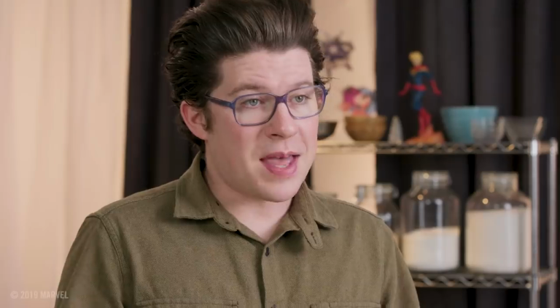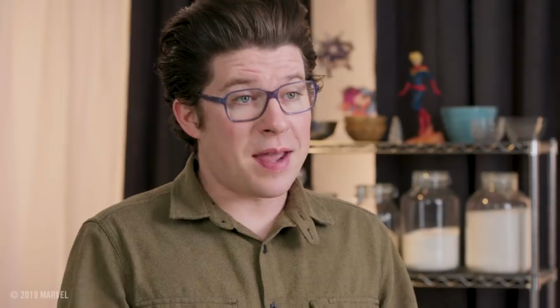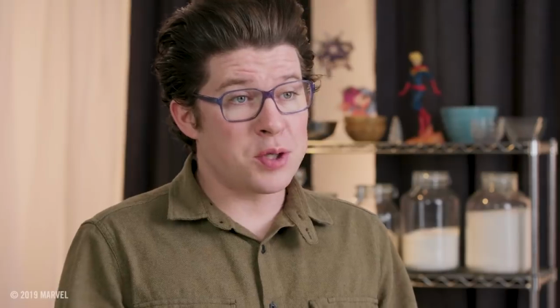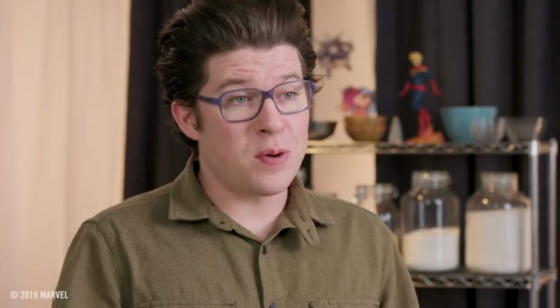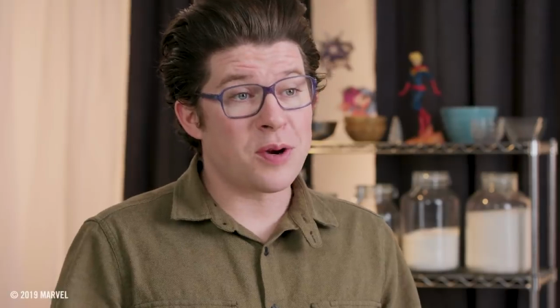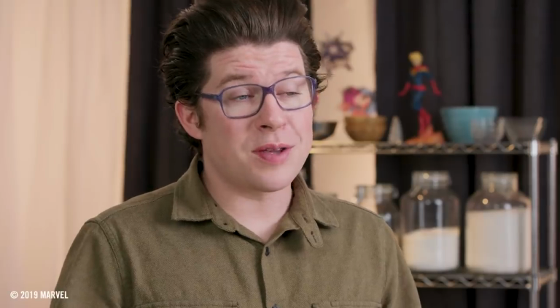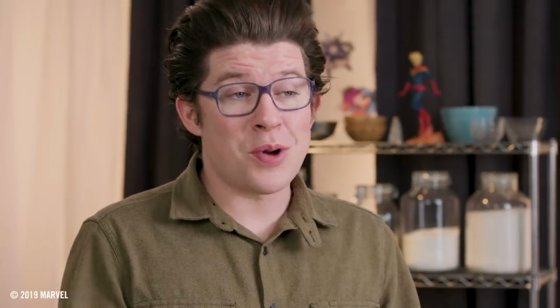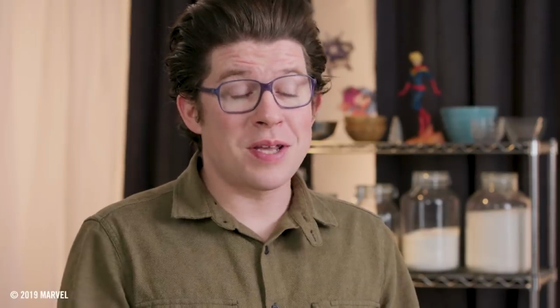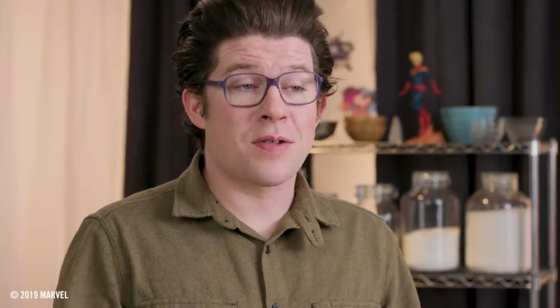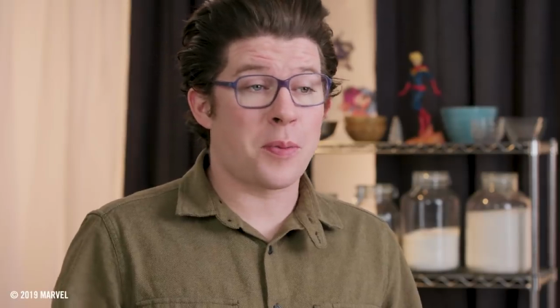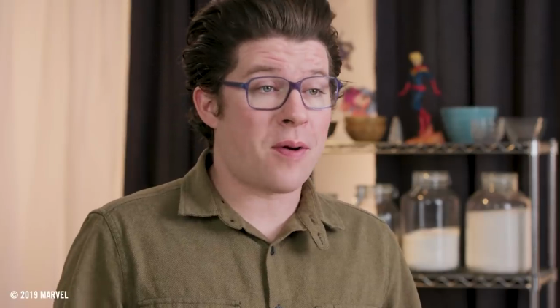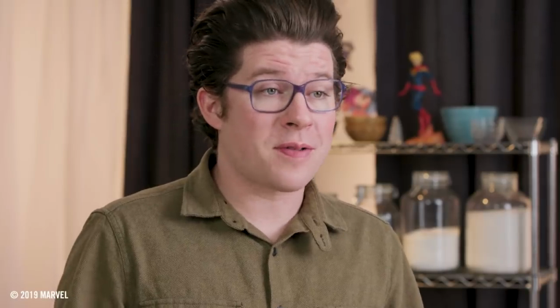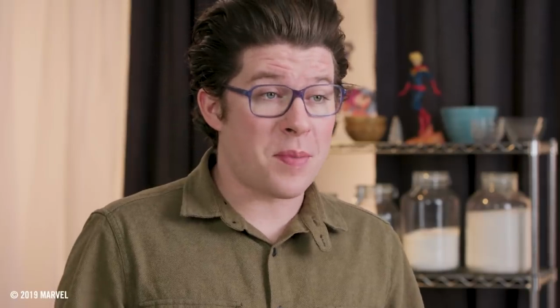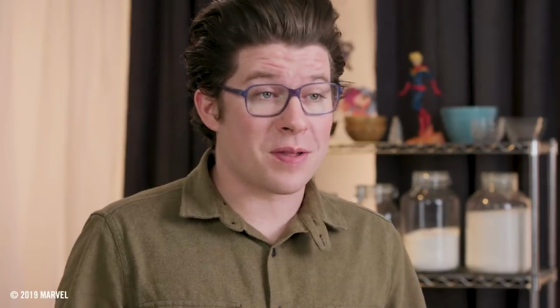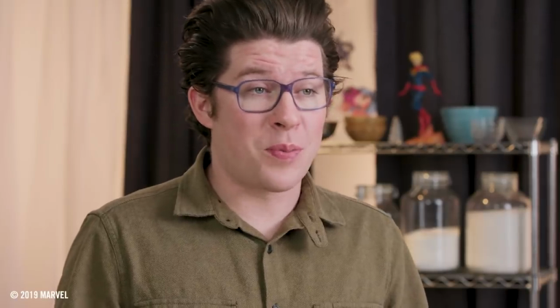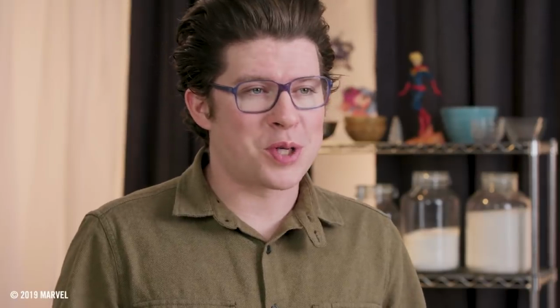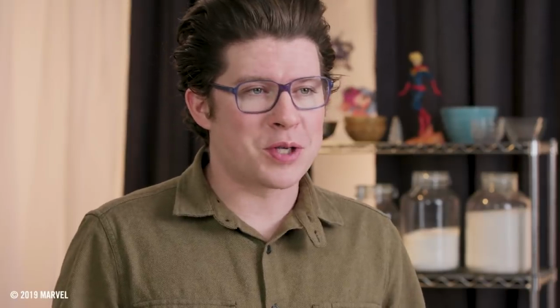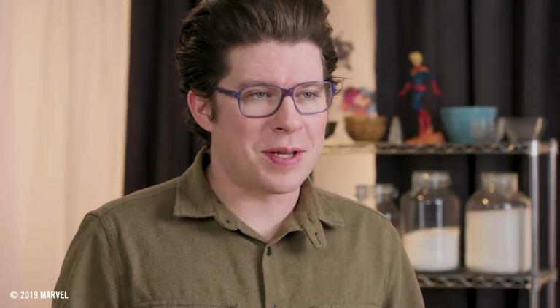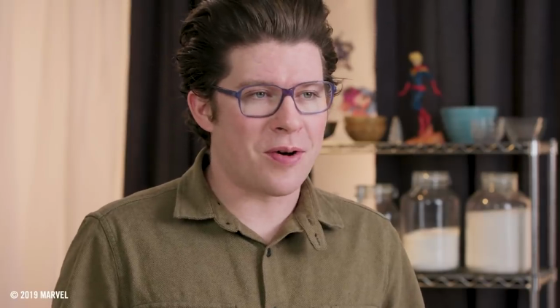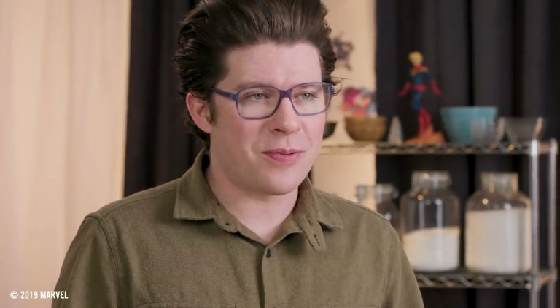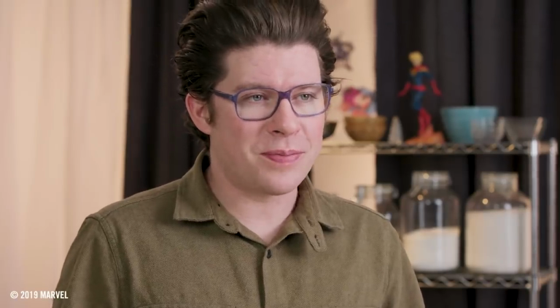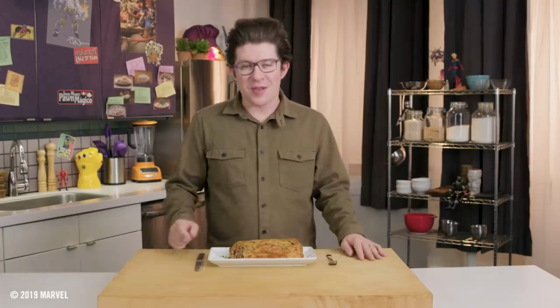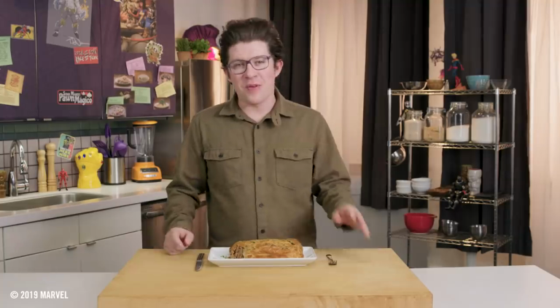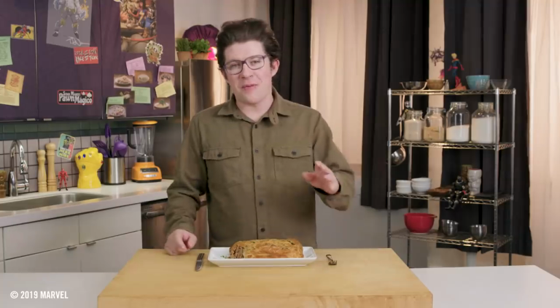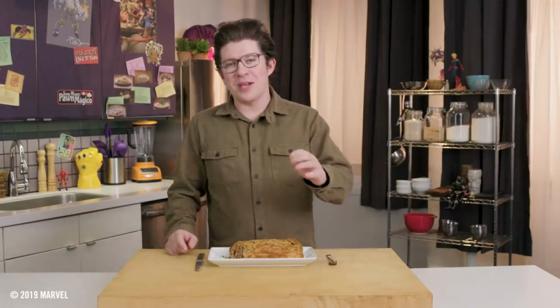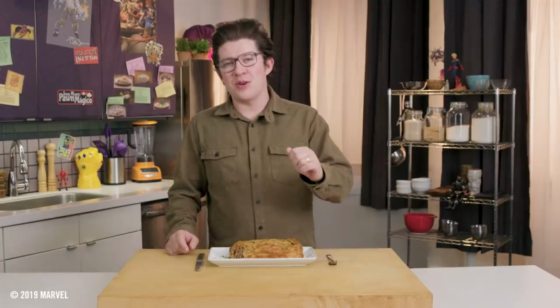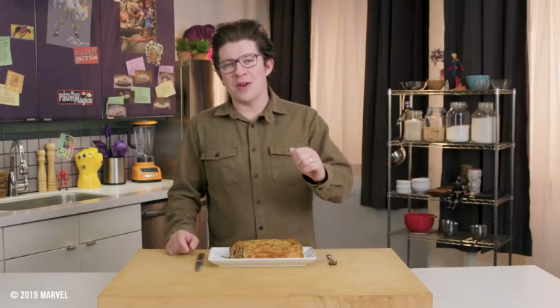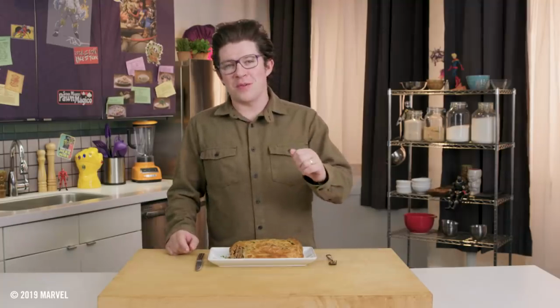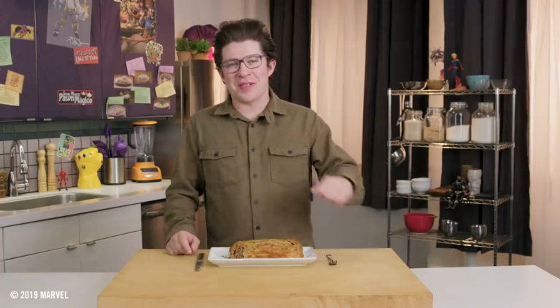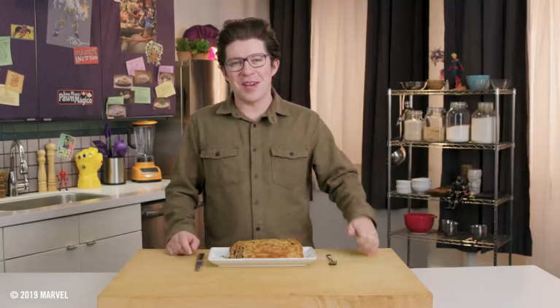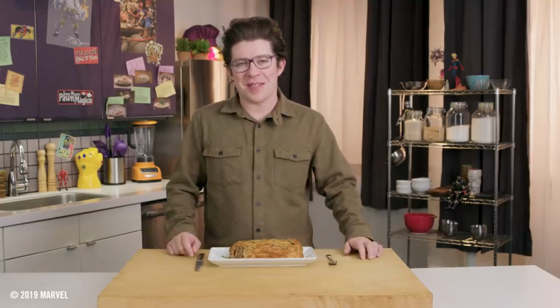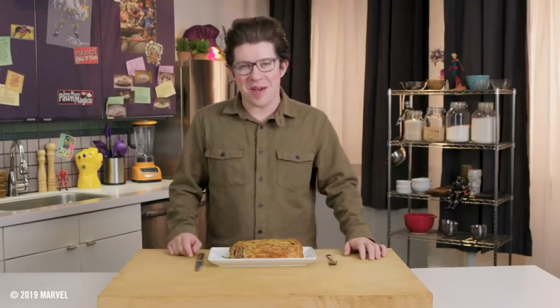Thanks to Angel, we've learned that you don't need superpowers to make a supercharged meatloaf. That's all we've got for Eat the Universe — we'll see you next time.